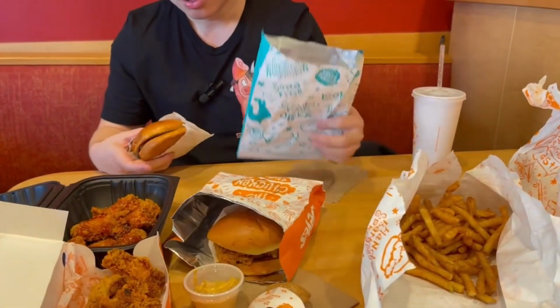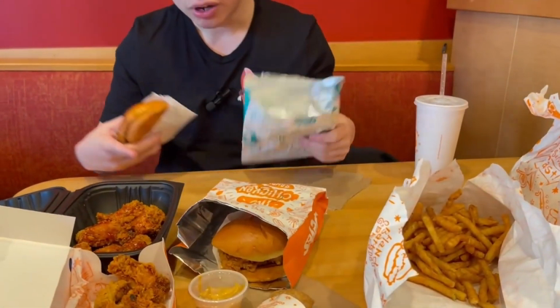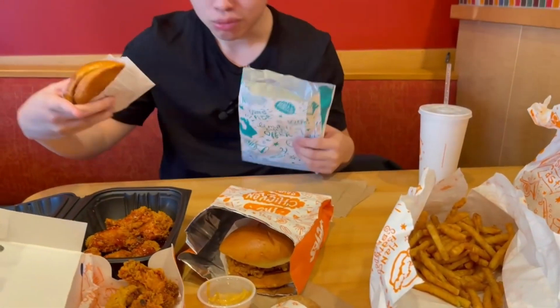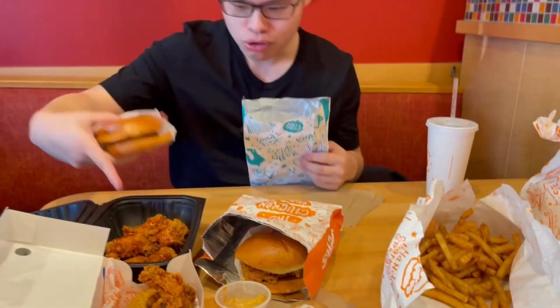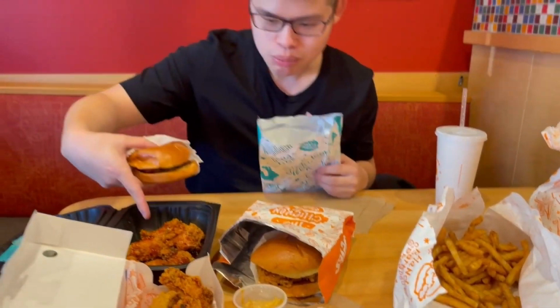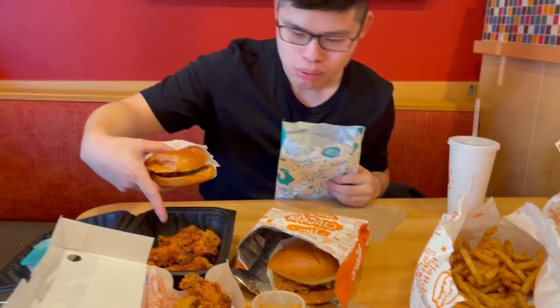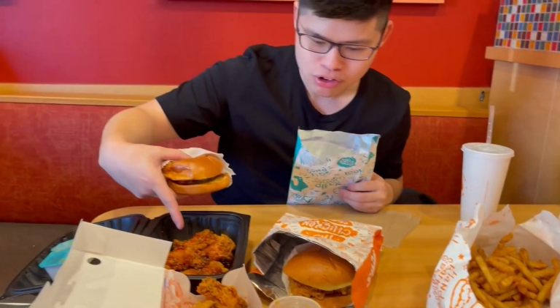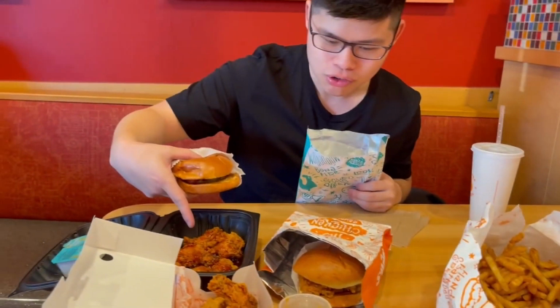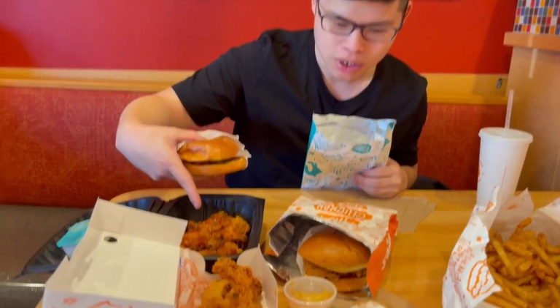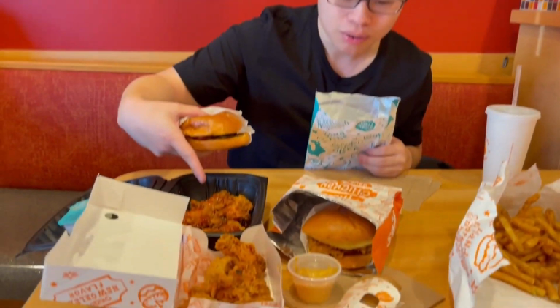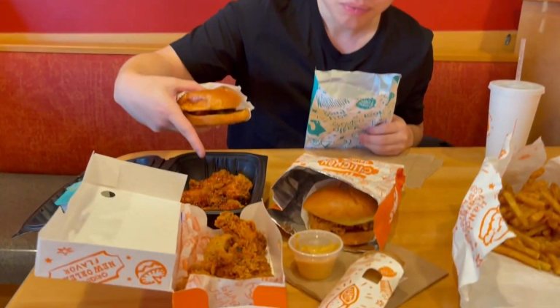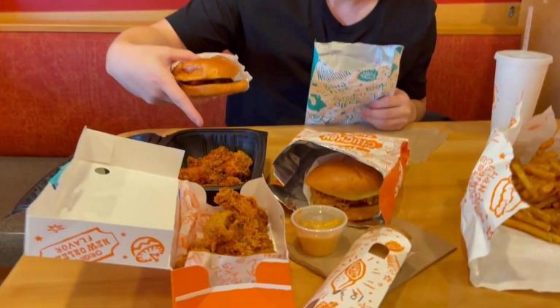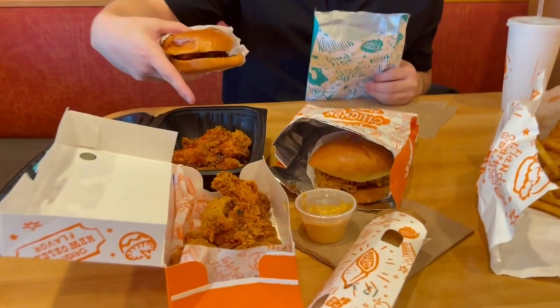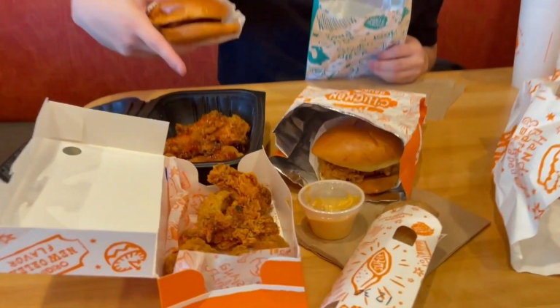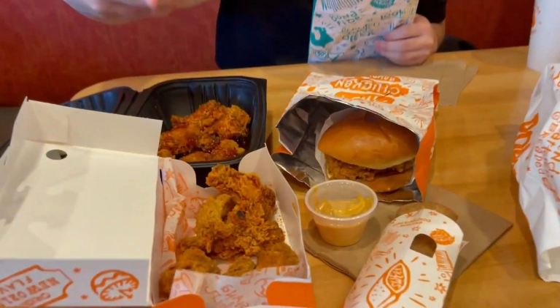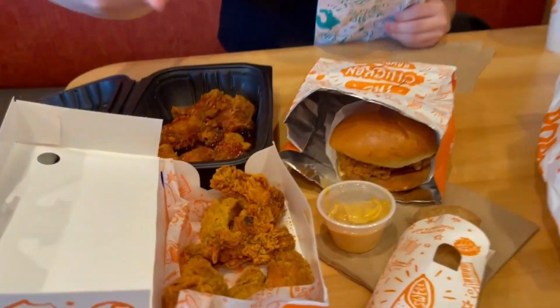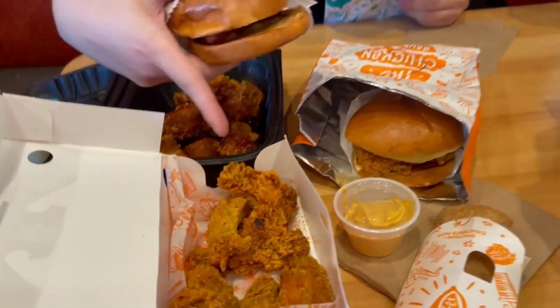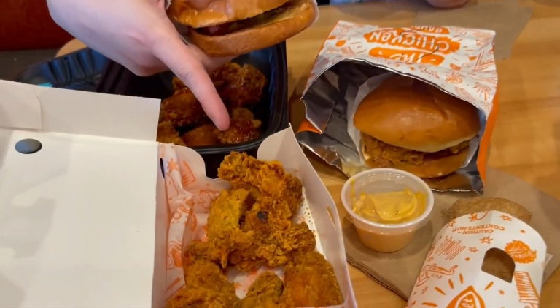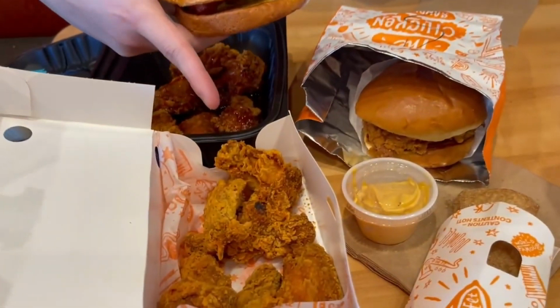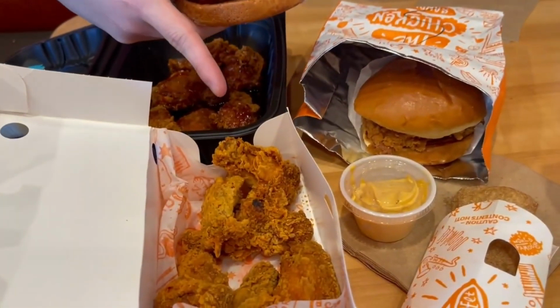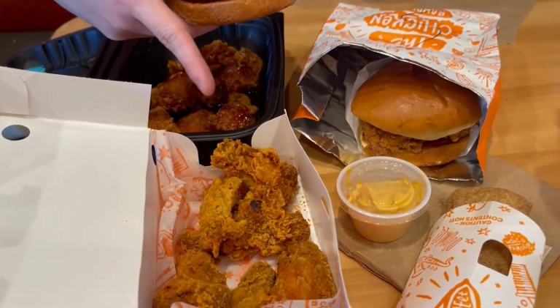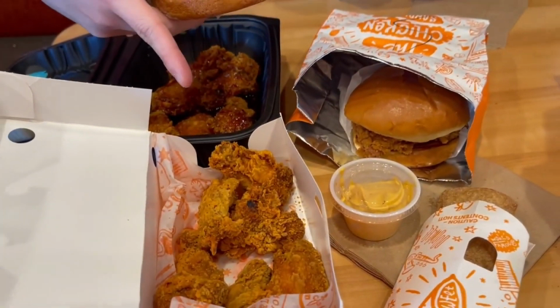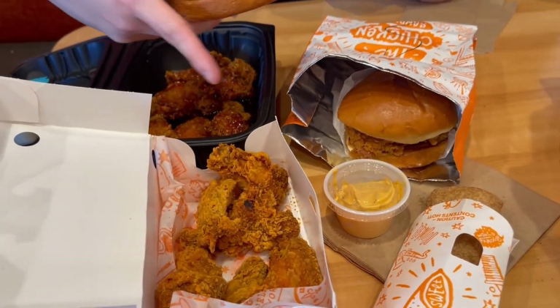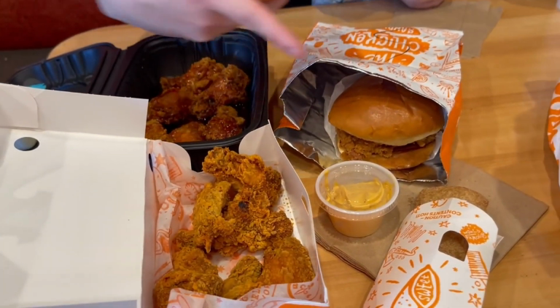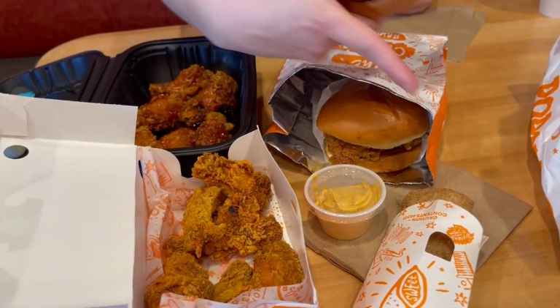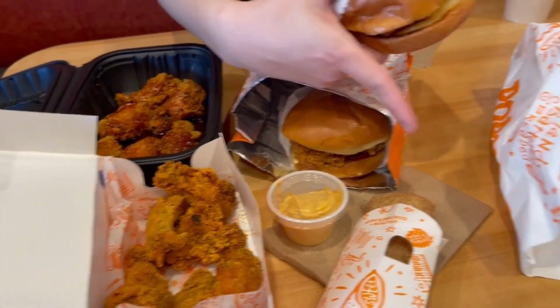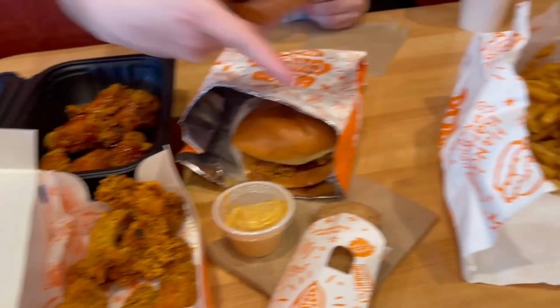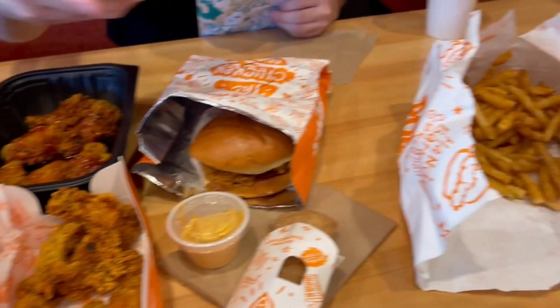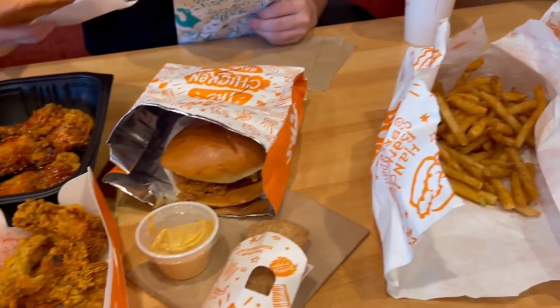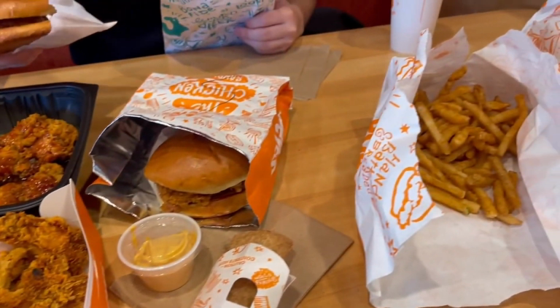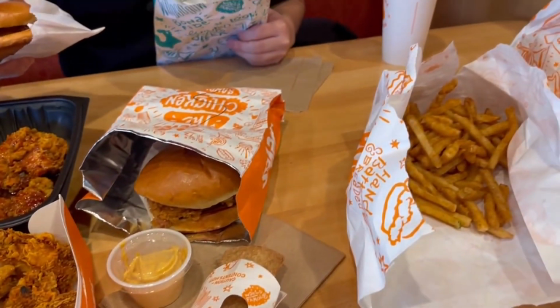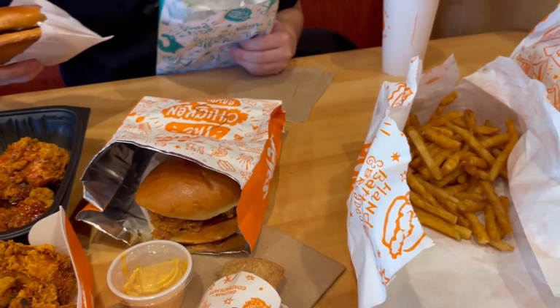I've got some ghost pepper wings here as well. My brother got the combo deal, and there's even apple pie with it.